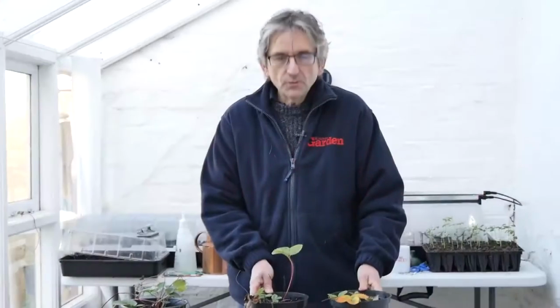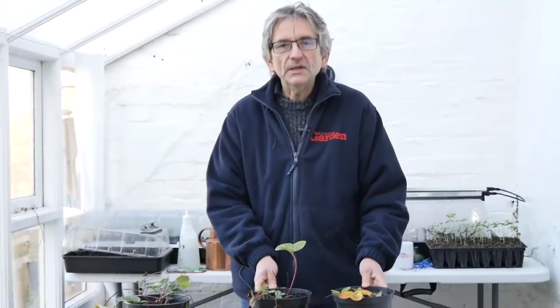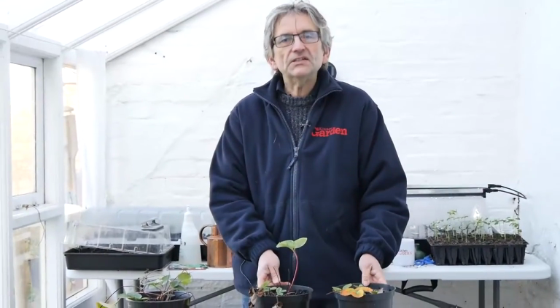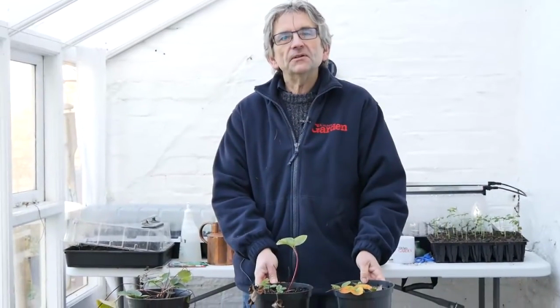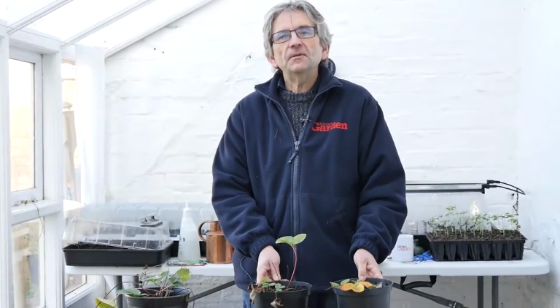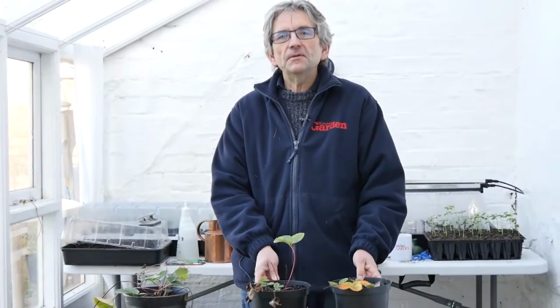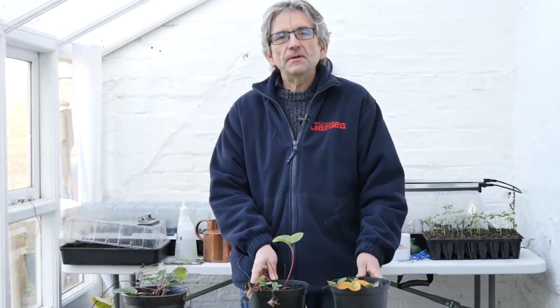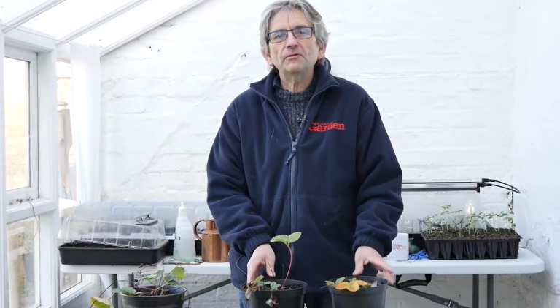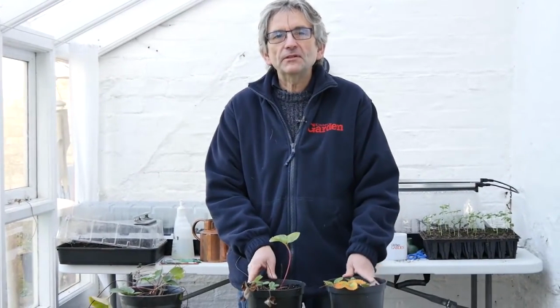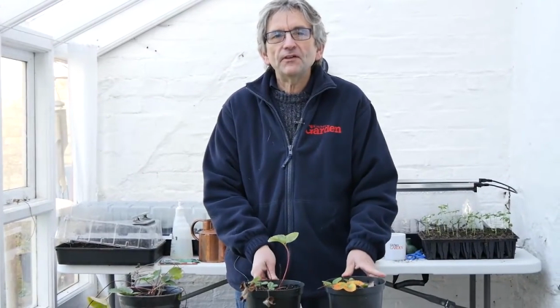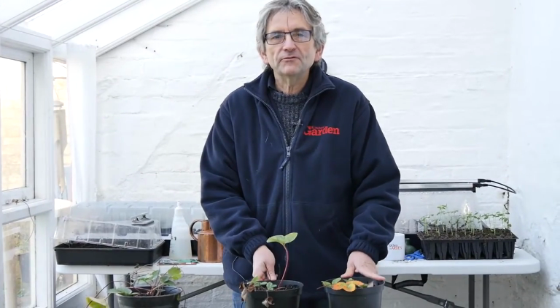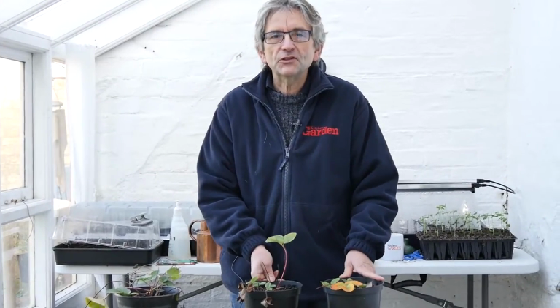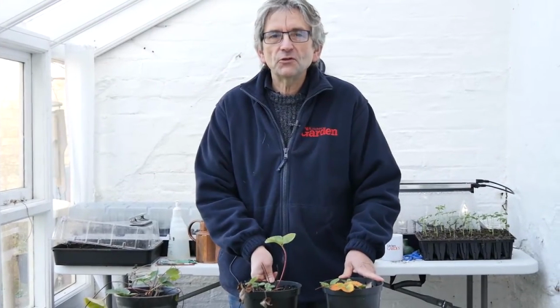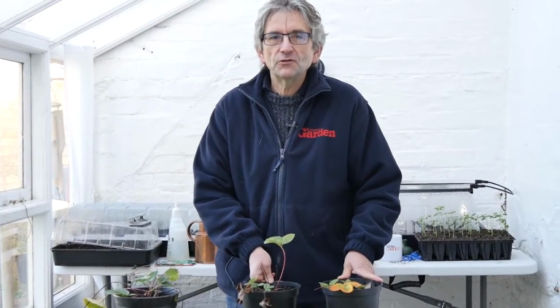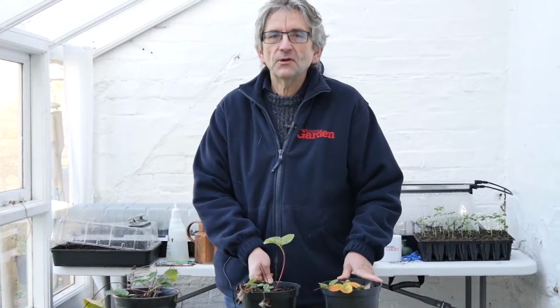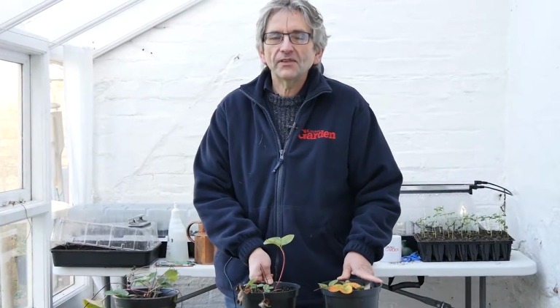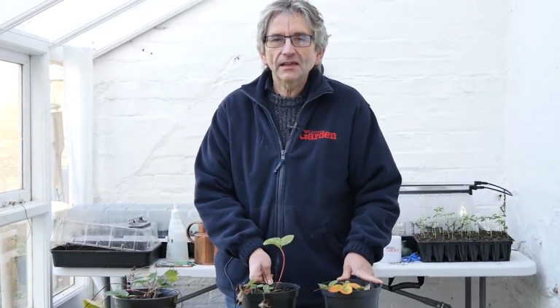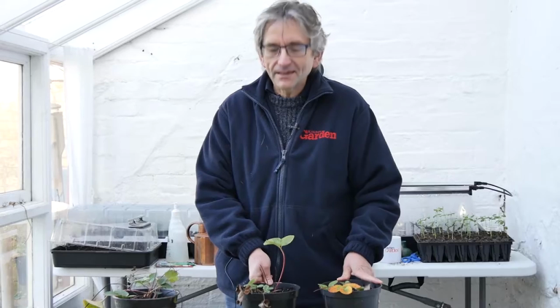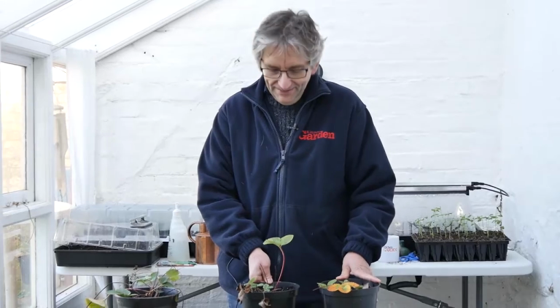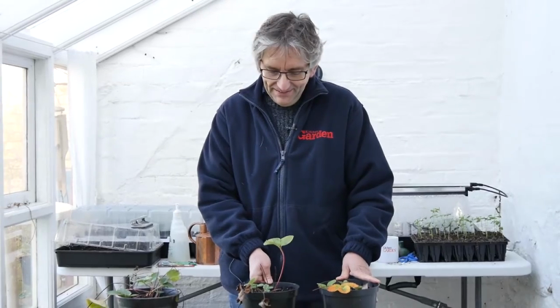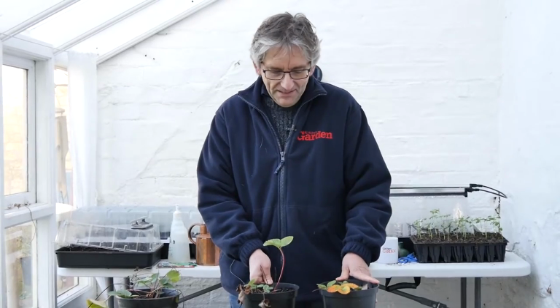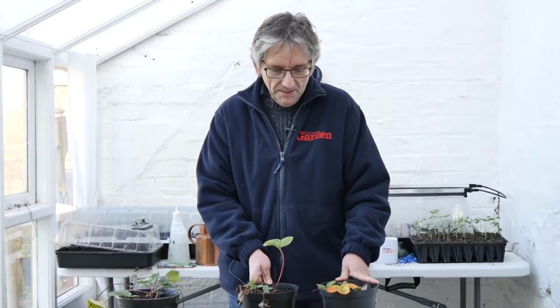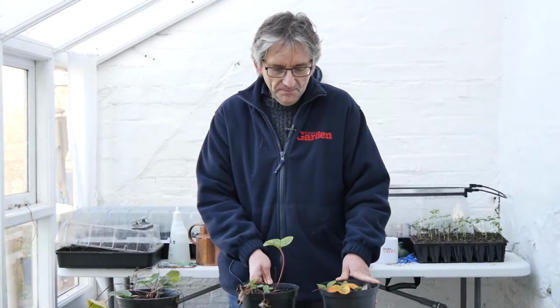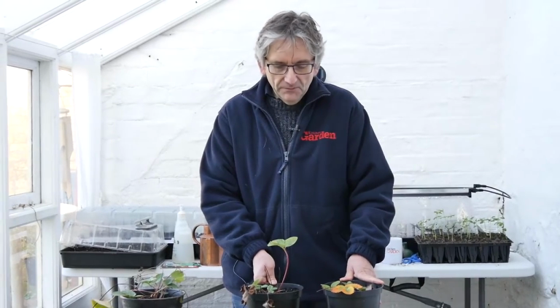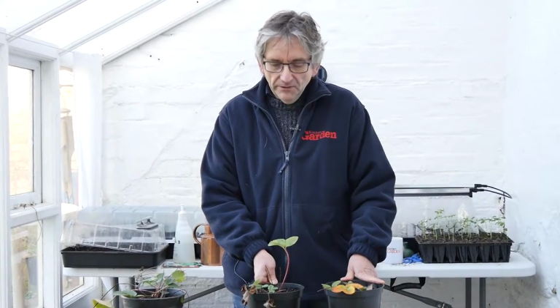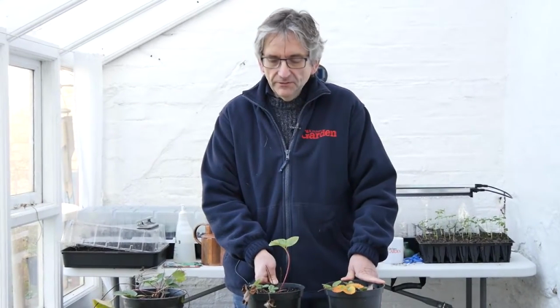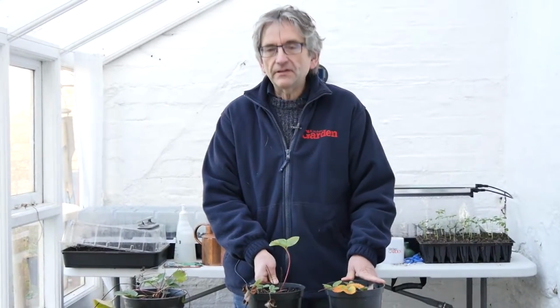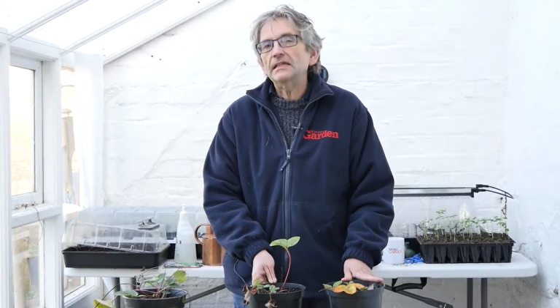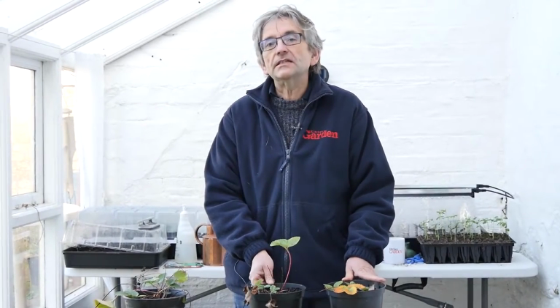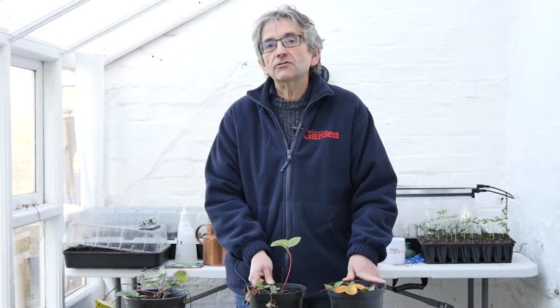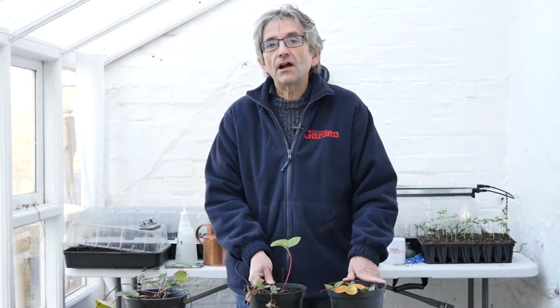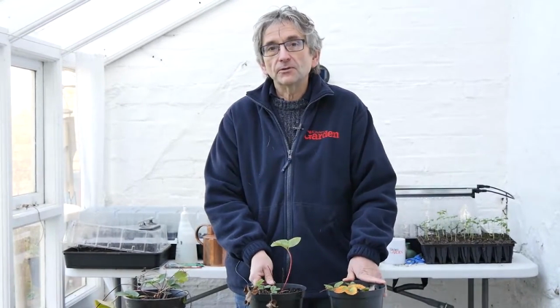Strawberries are everyone's favourite soft fruit, I think — very, very easy to grow.